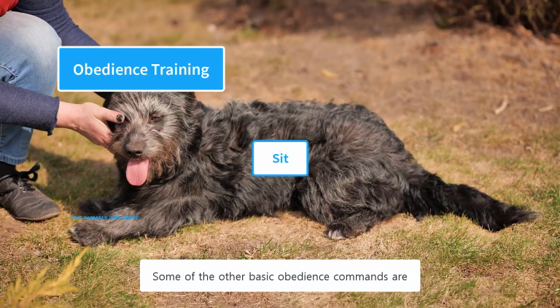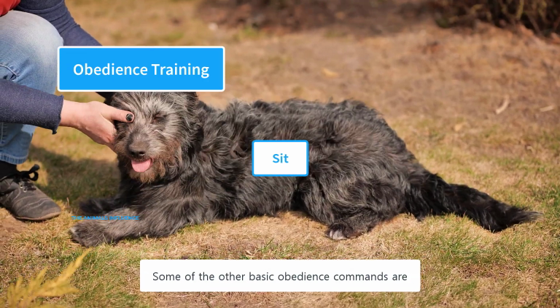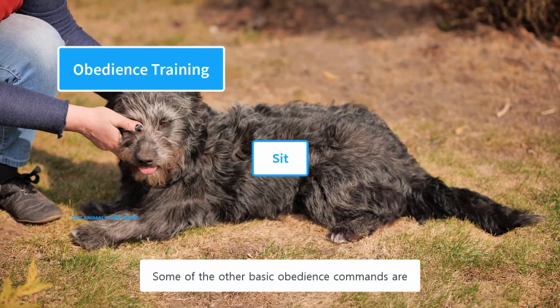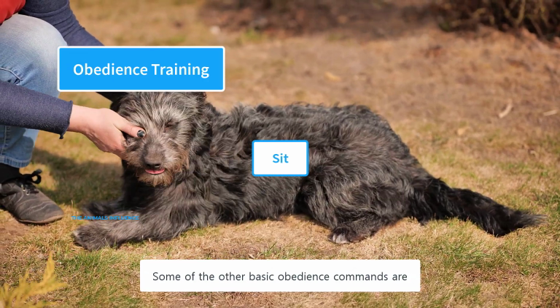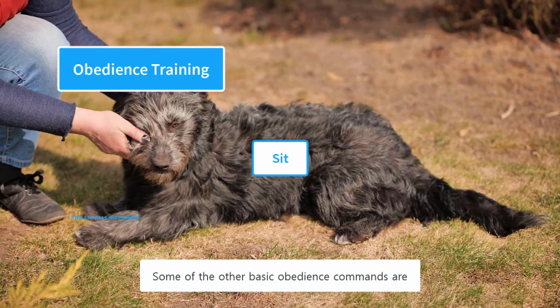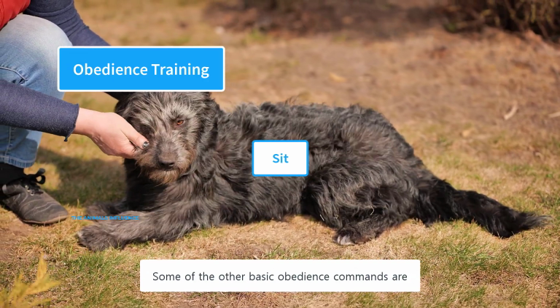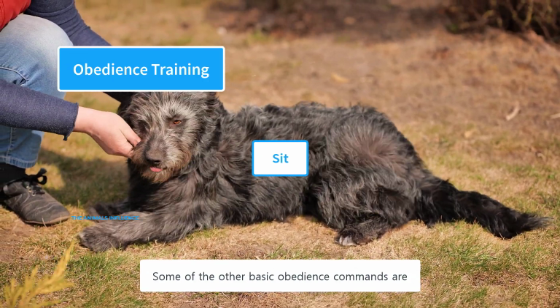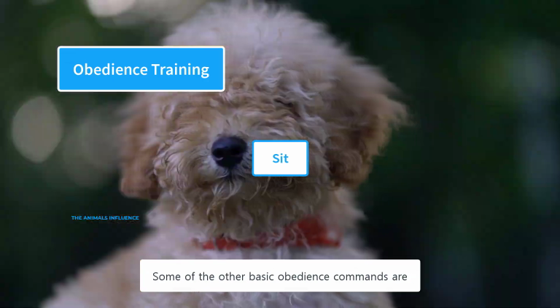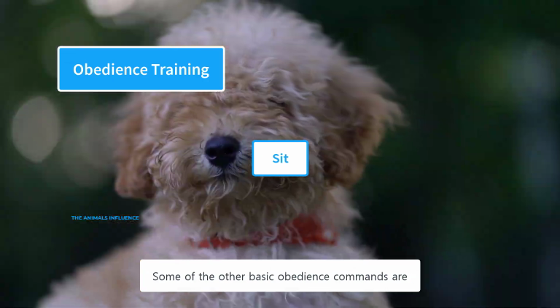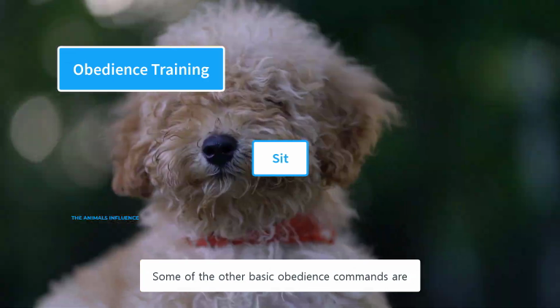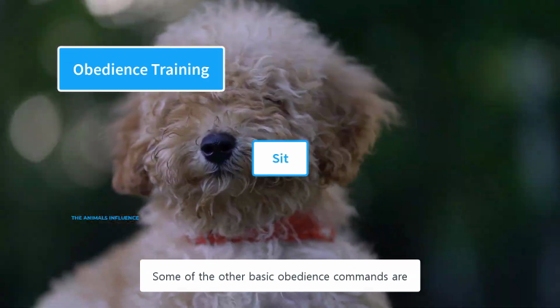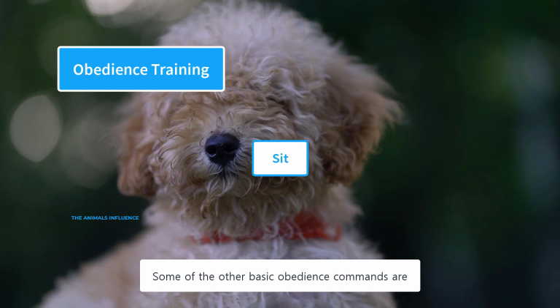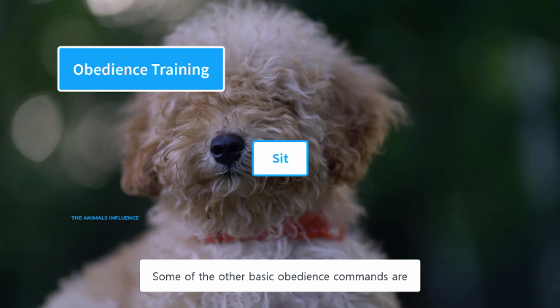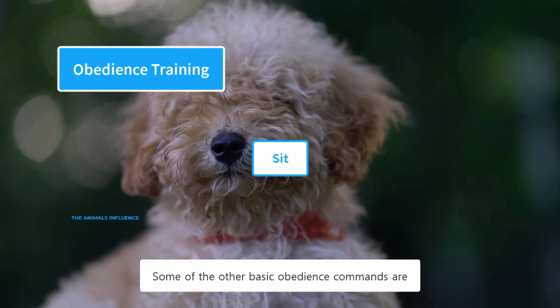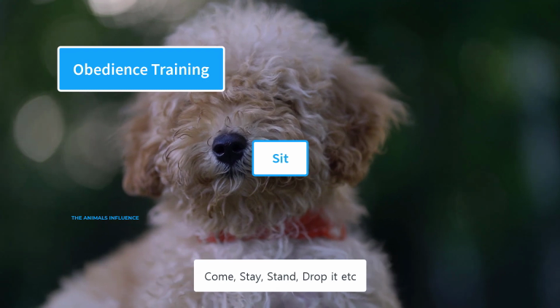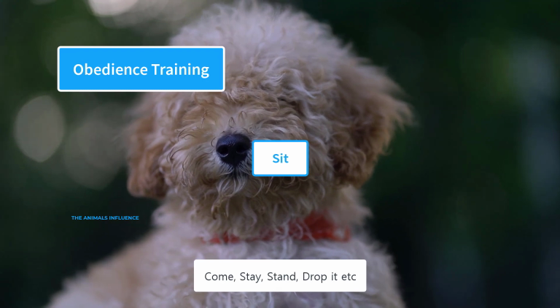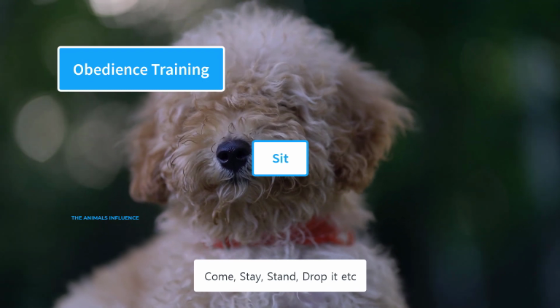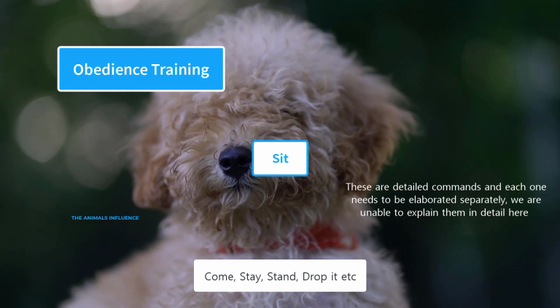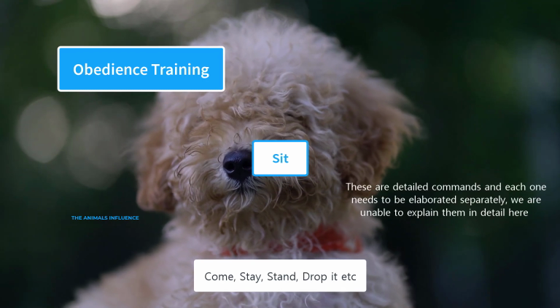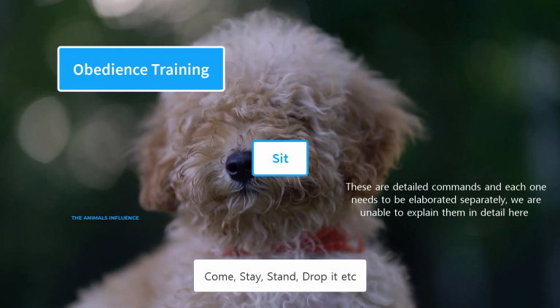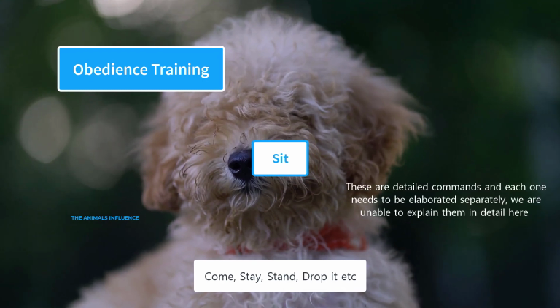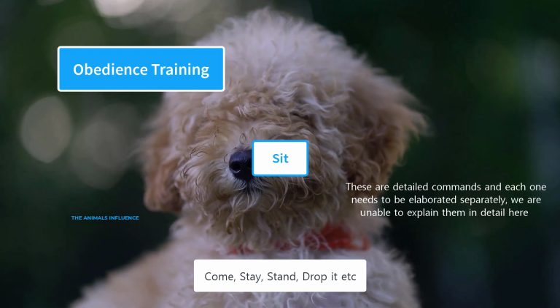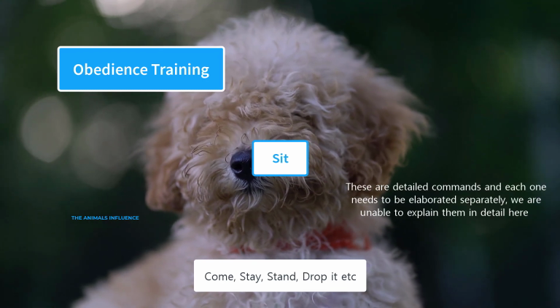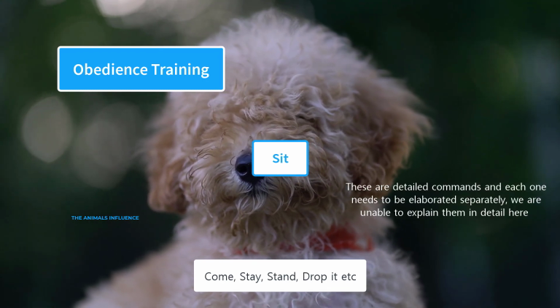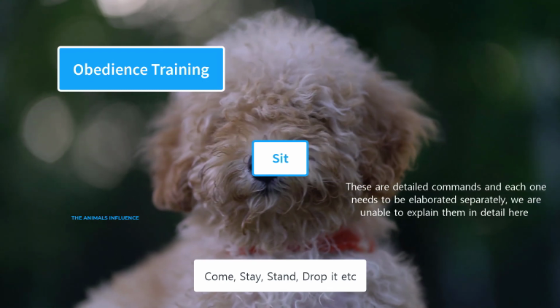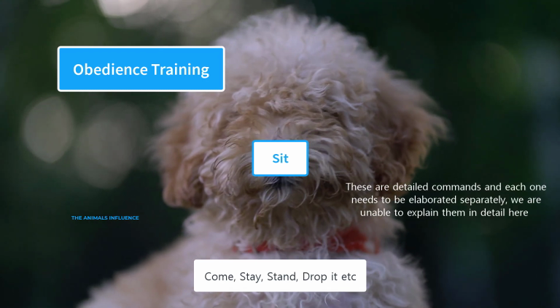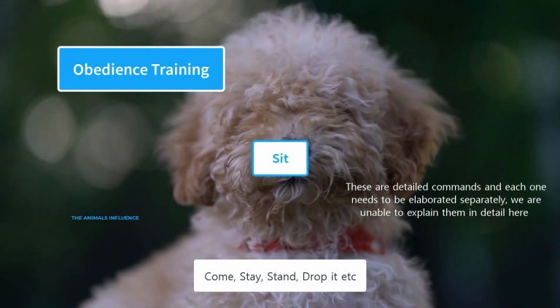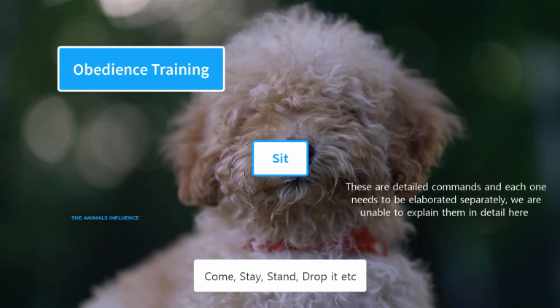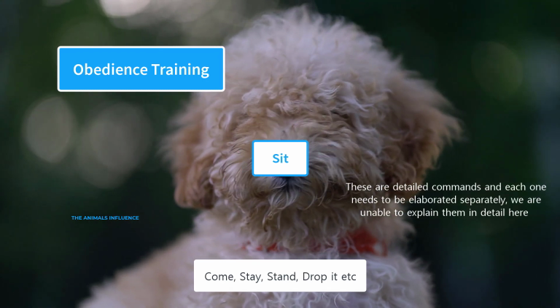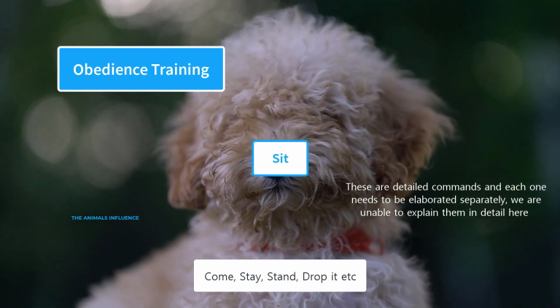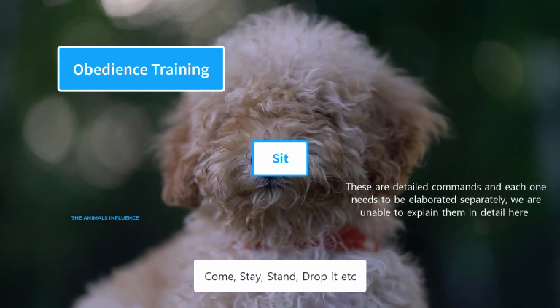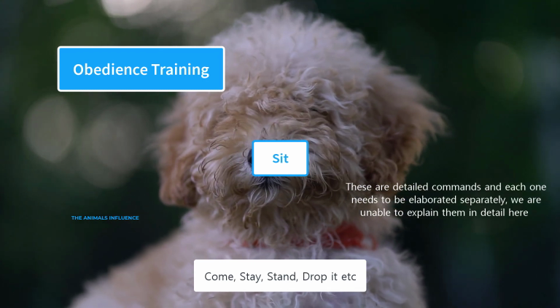Some of the other basic obedience commands are: come, stay, stand, drop it, etc.